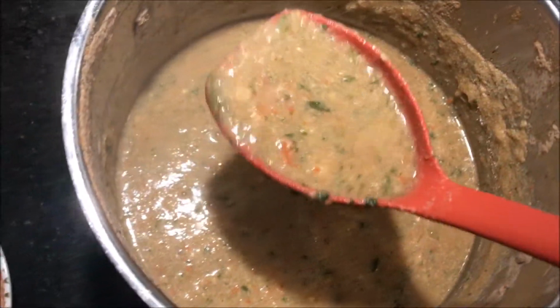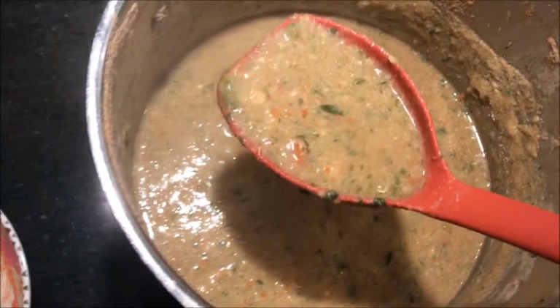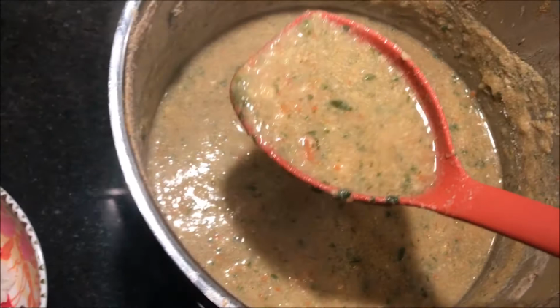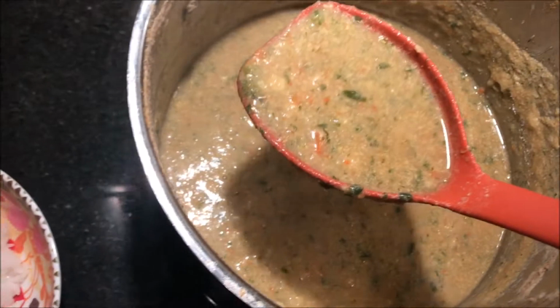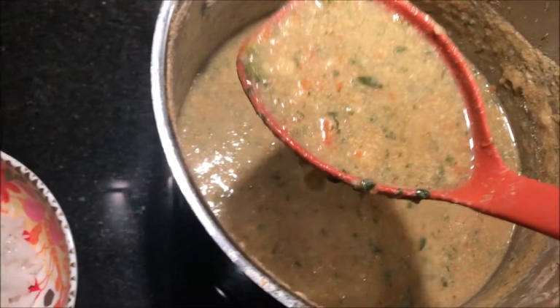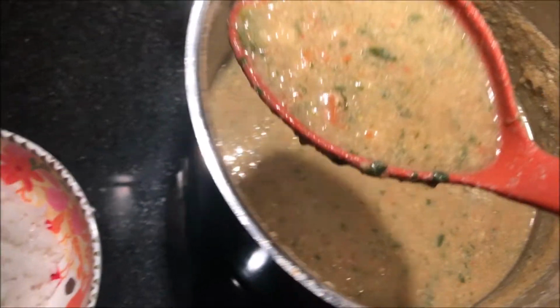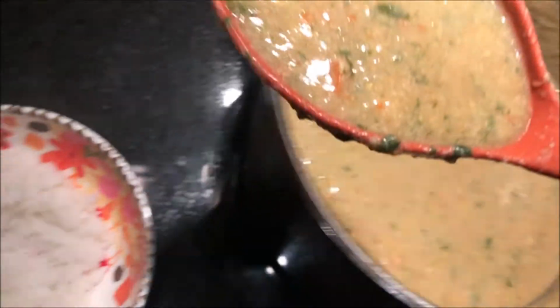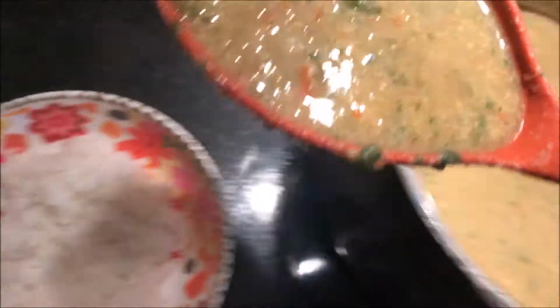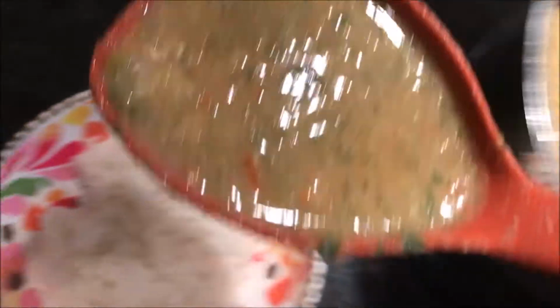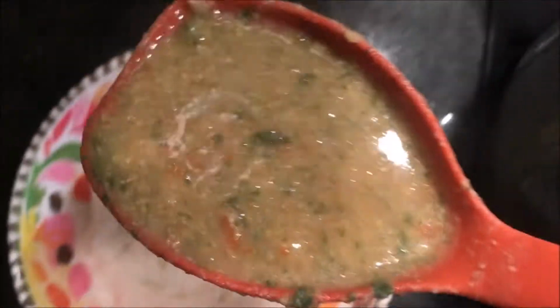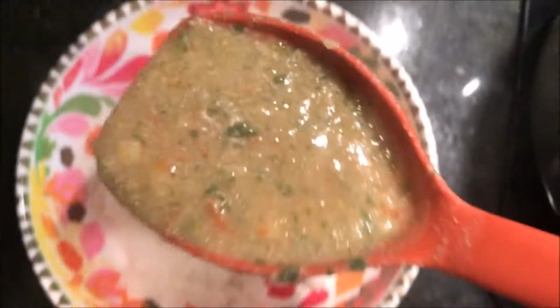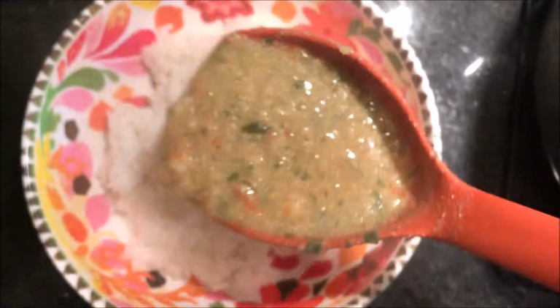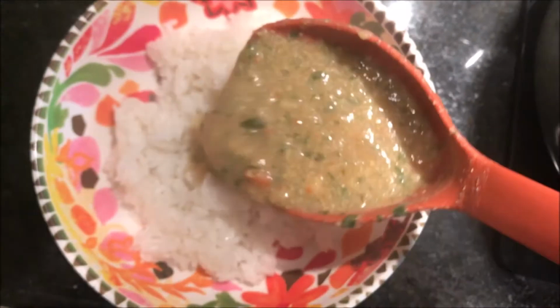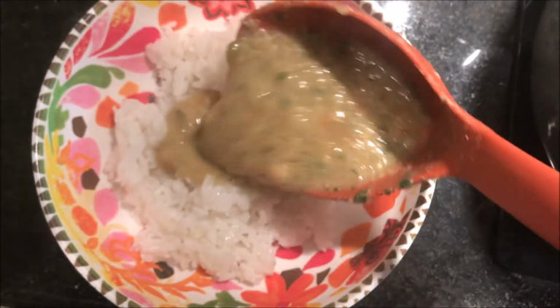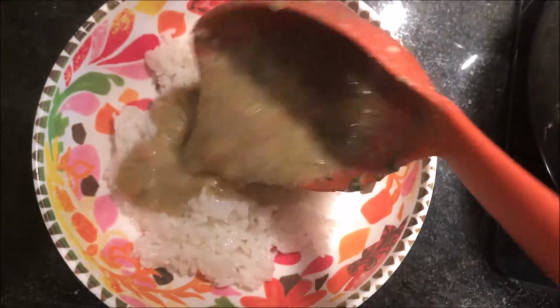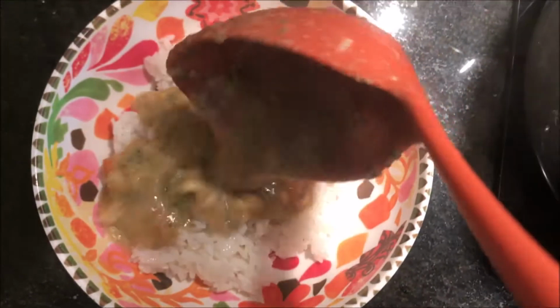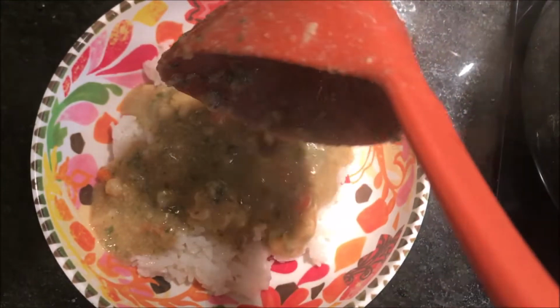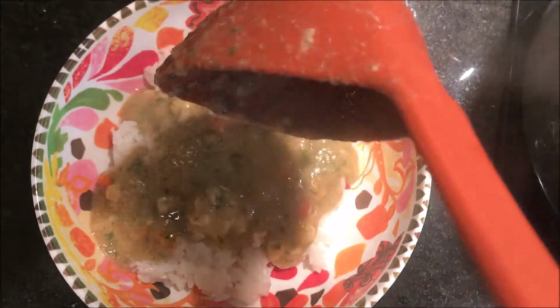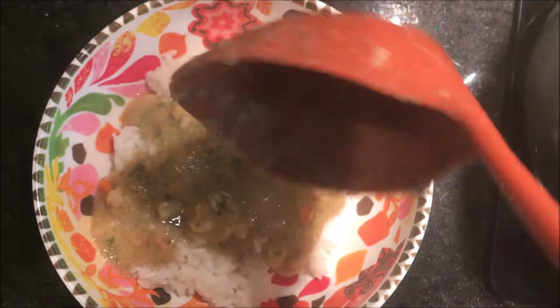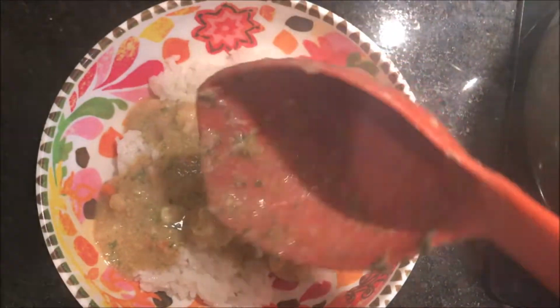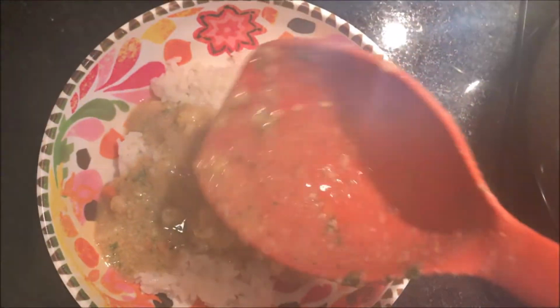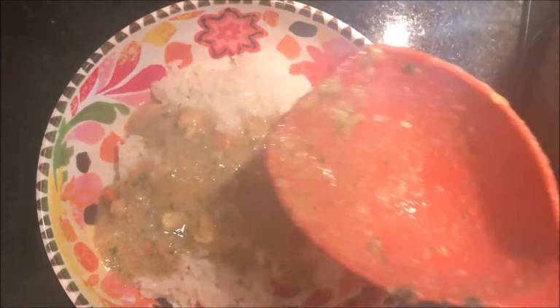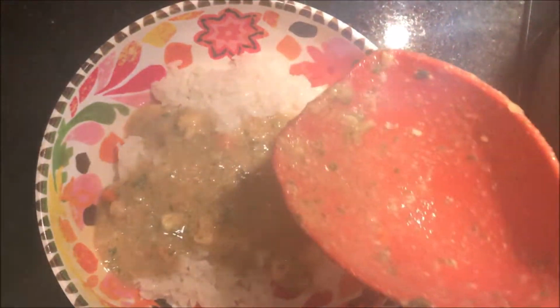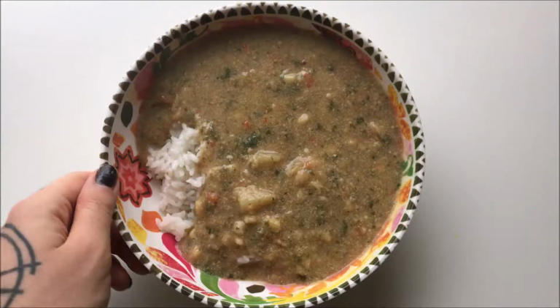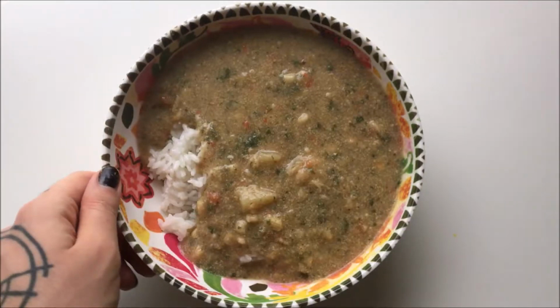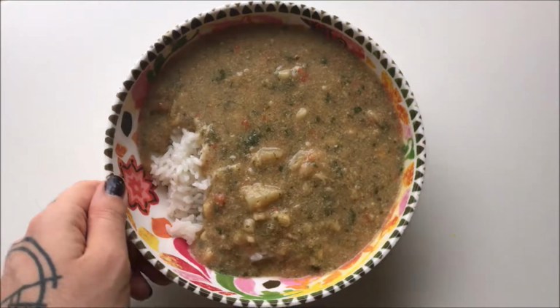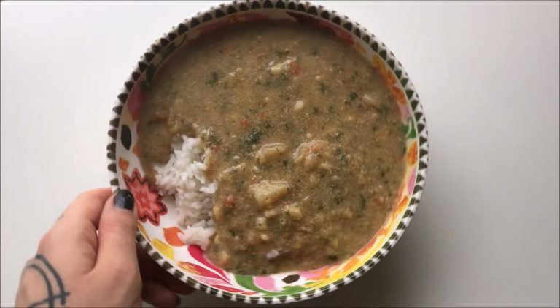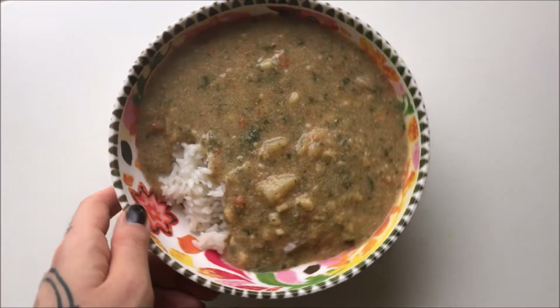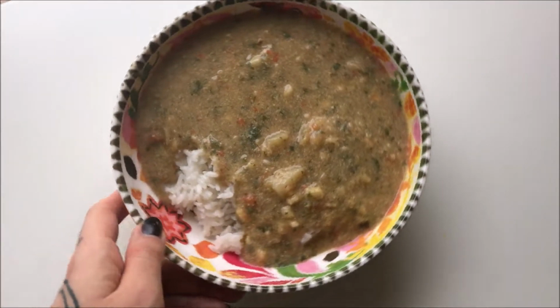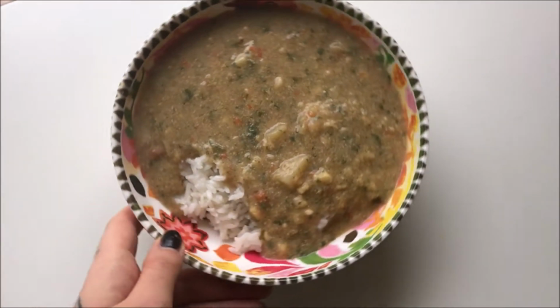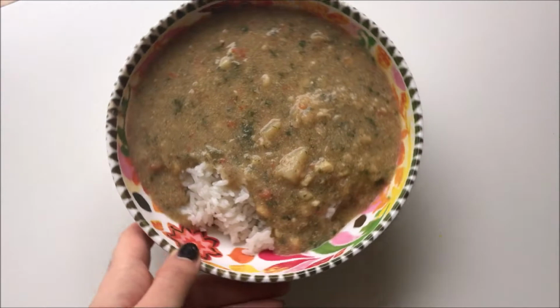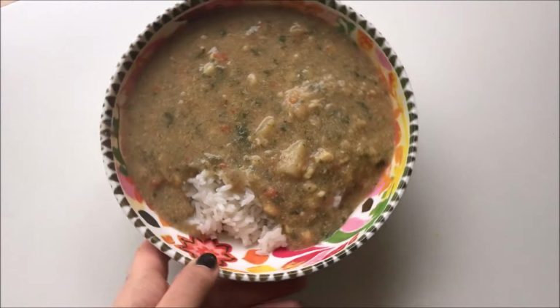And I am just serving my portion of this over rice to keep it gluten free, instead of crackers.